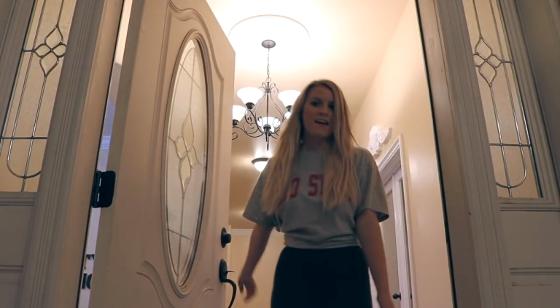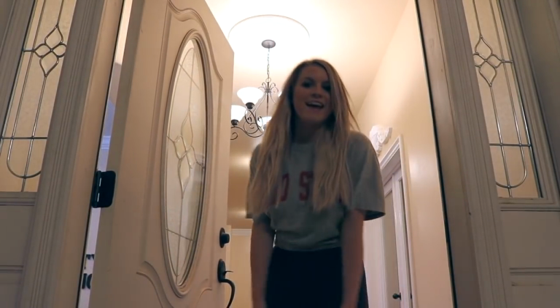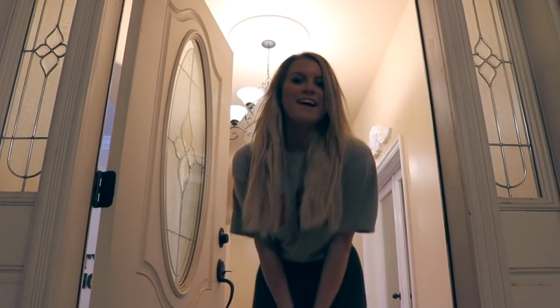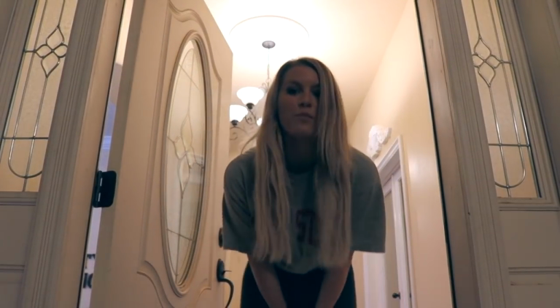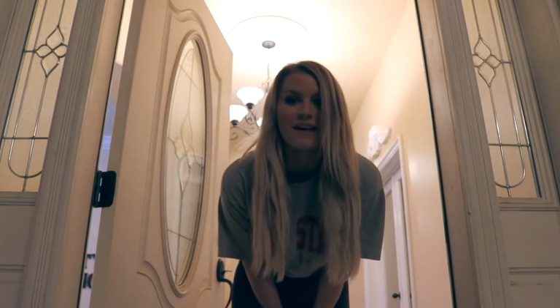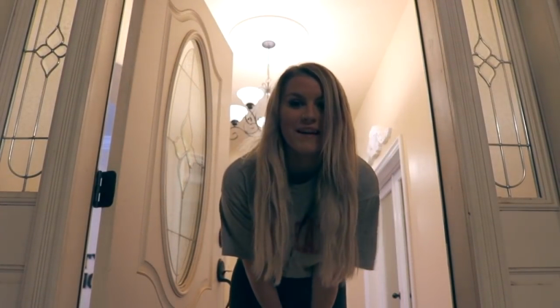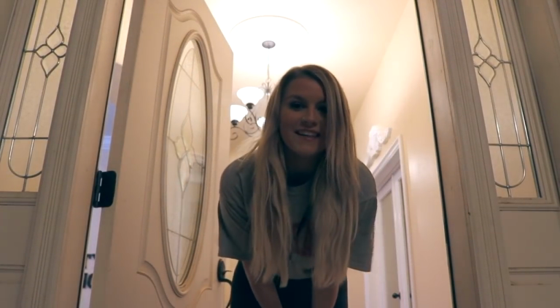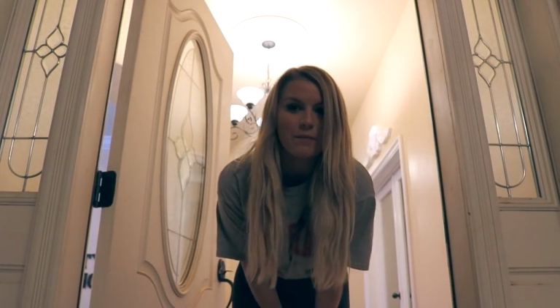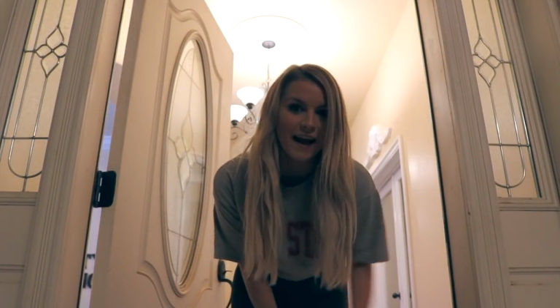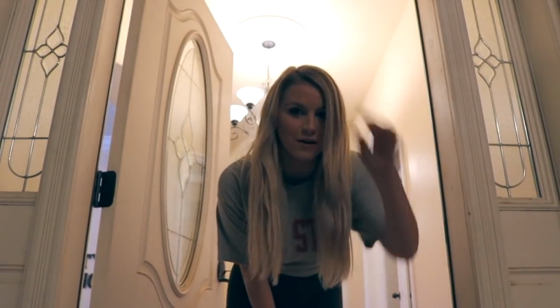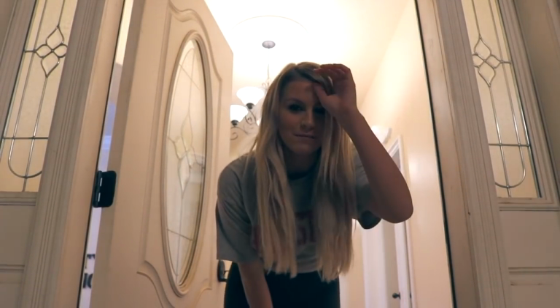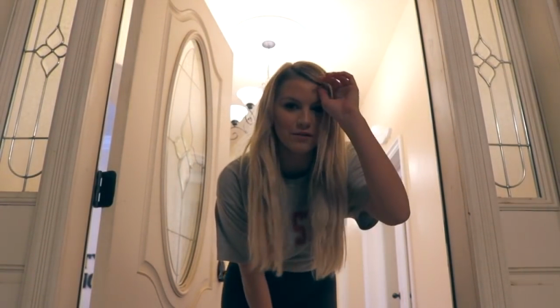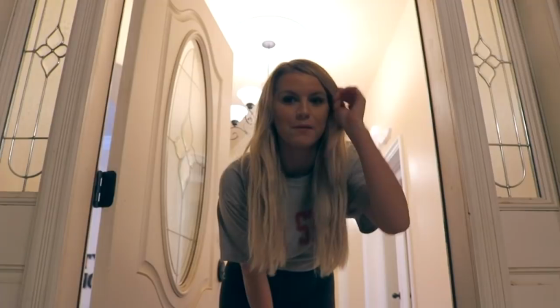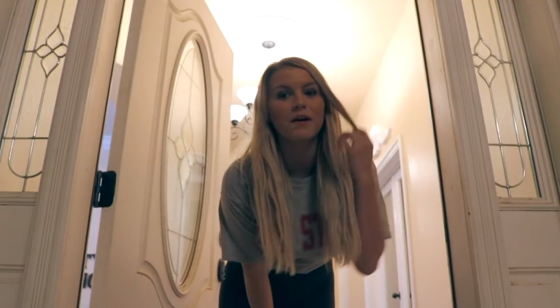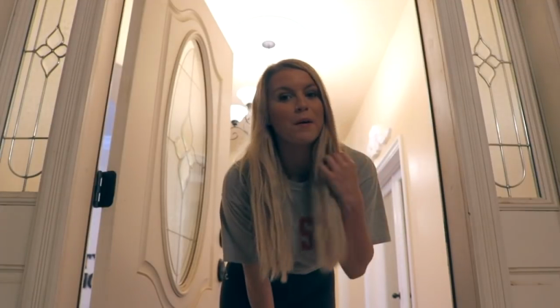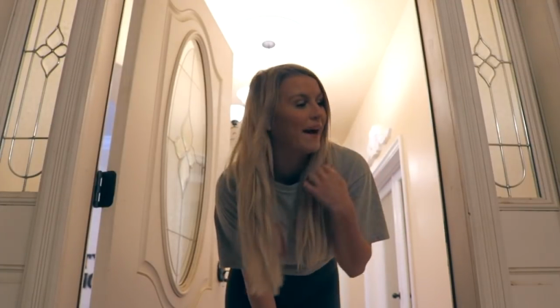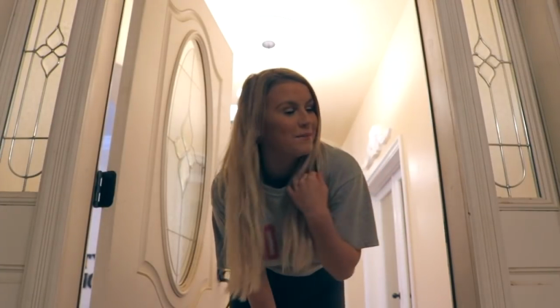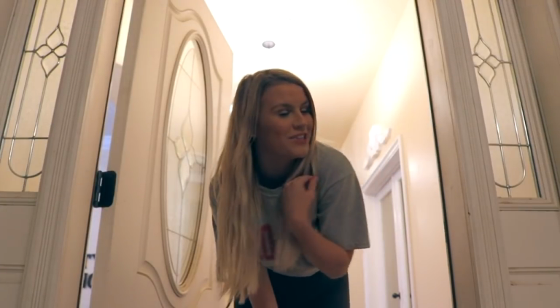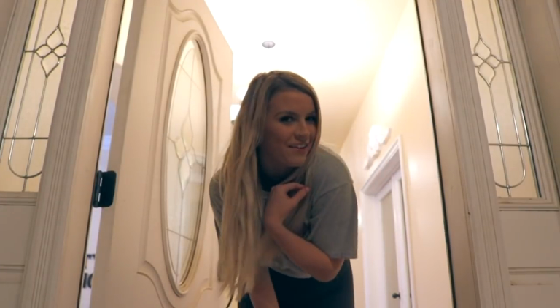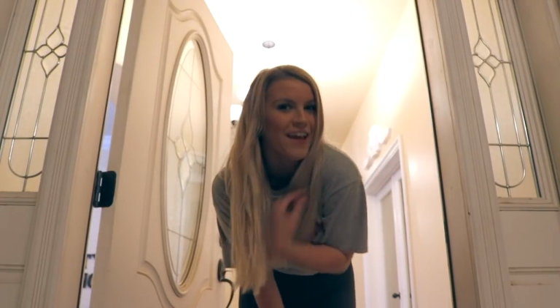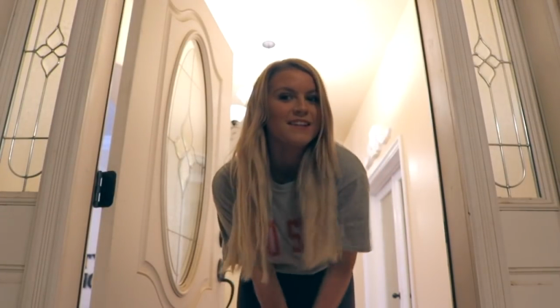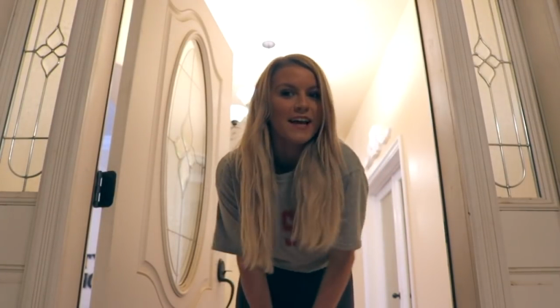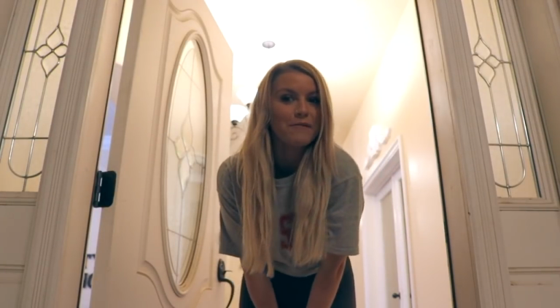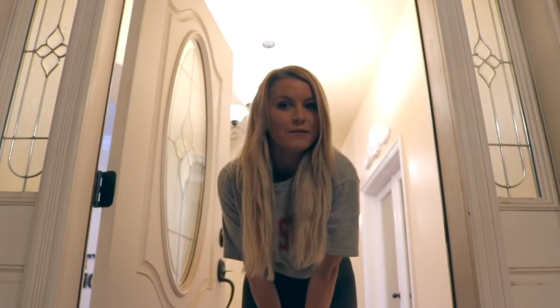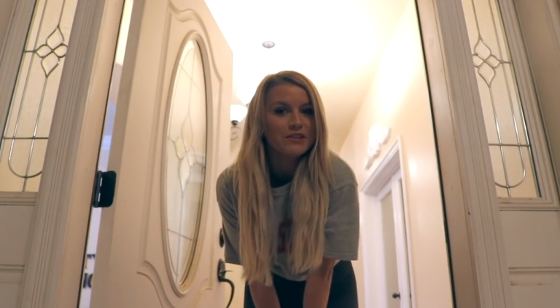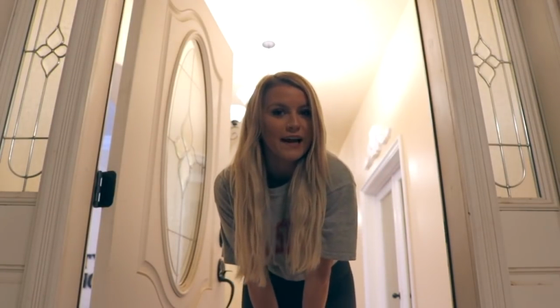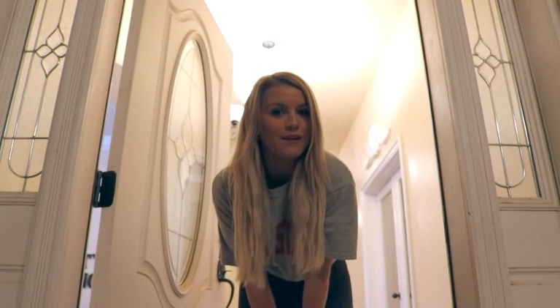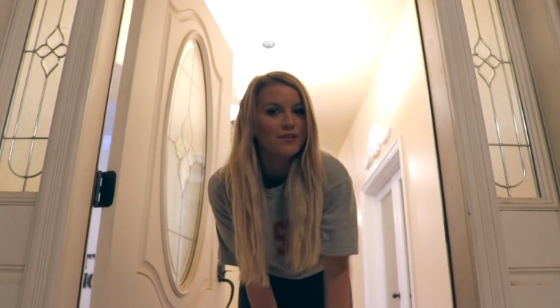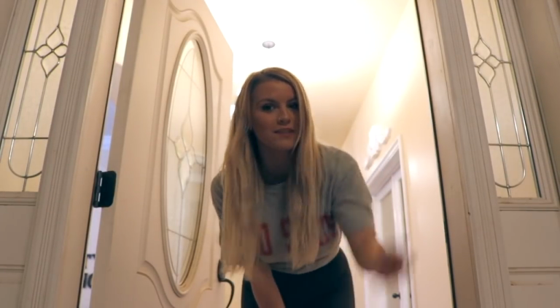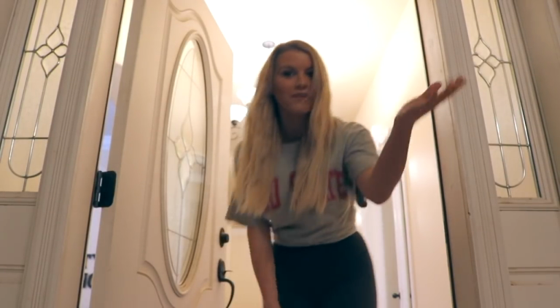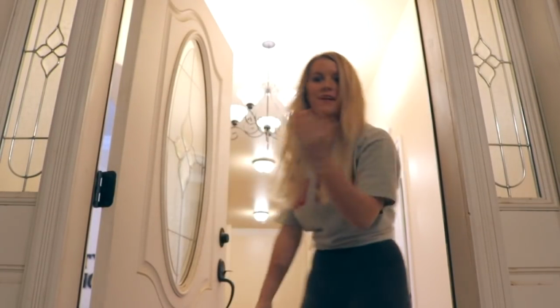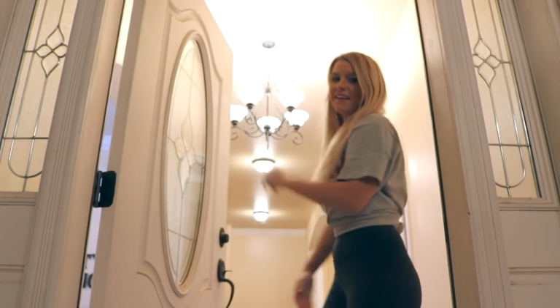Hey guys, what's up? It's Katie Bang and welcome, or welcome back, to my channel. Today I'm going to be doing a house tour, so come on in!